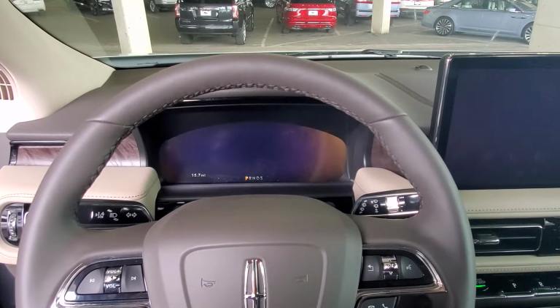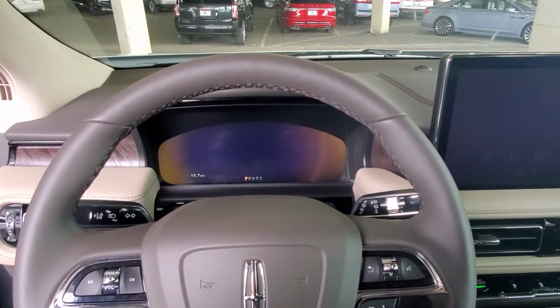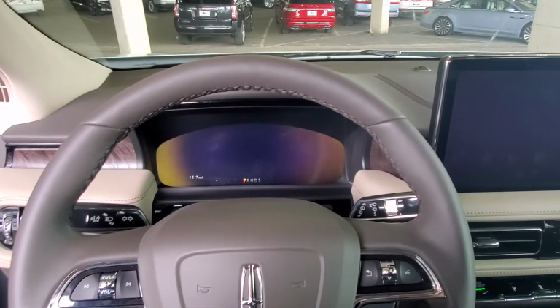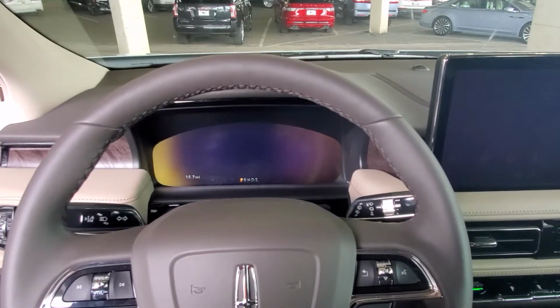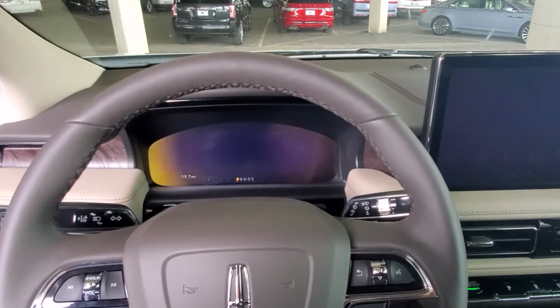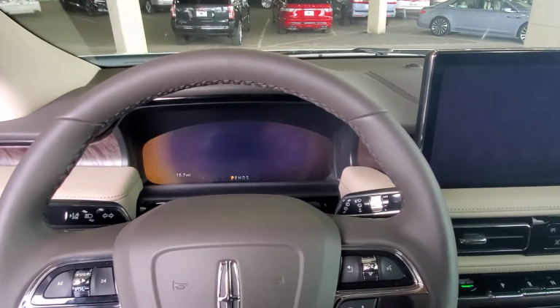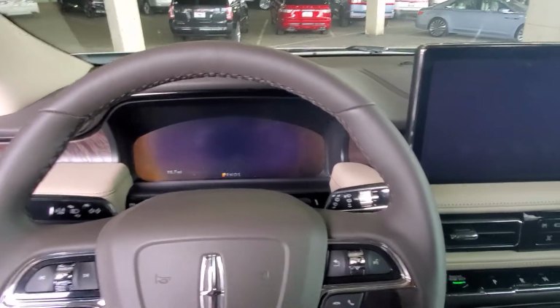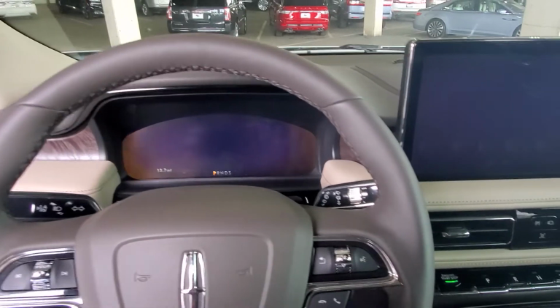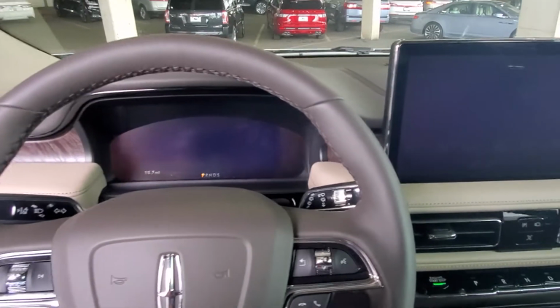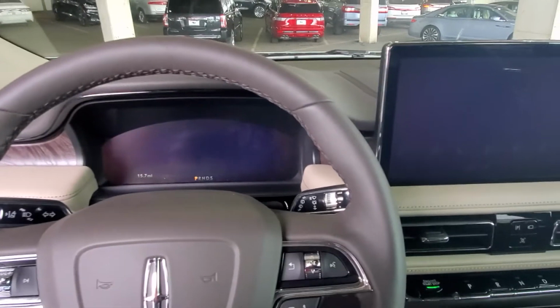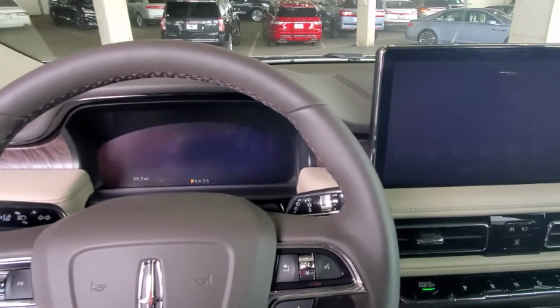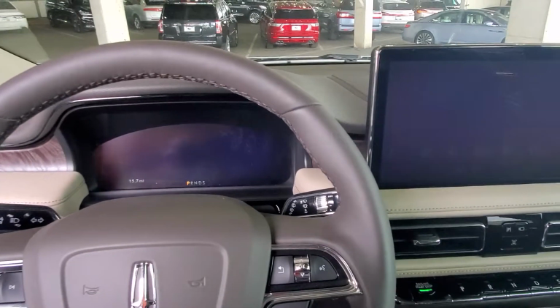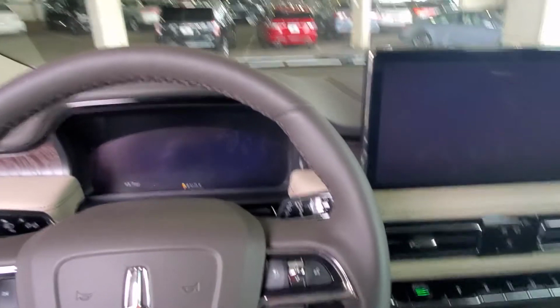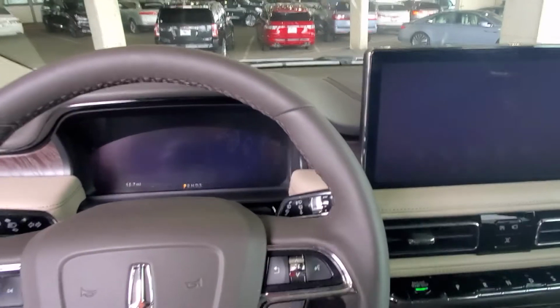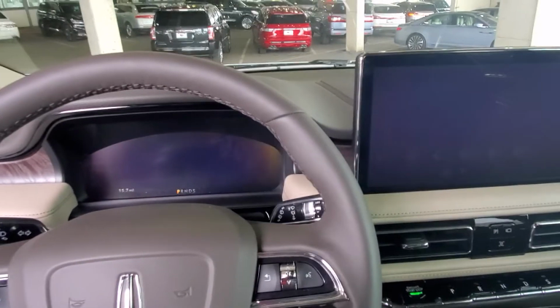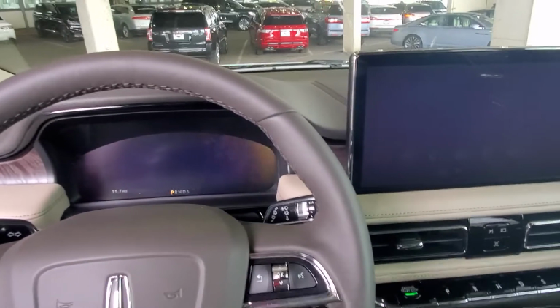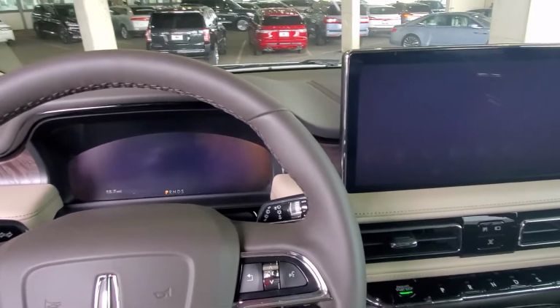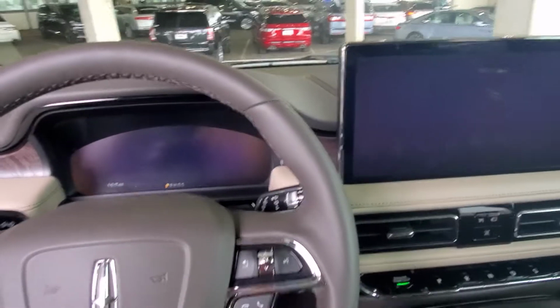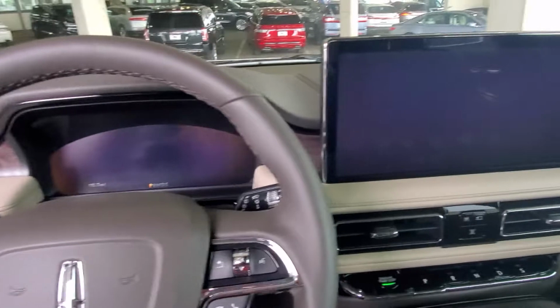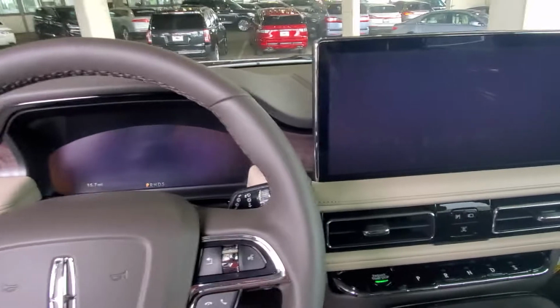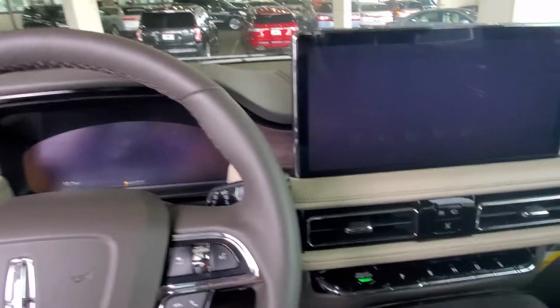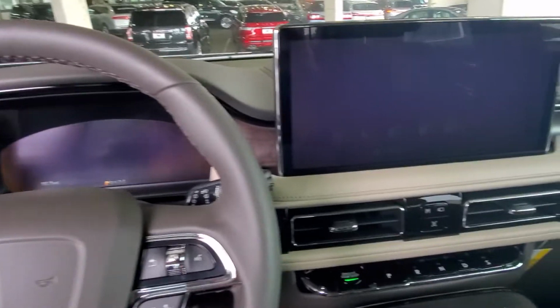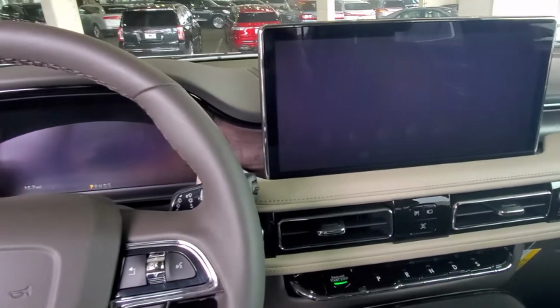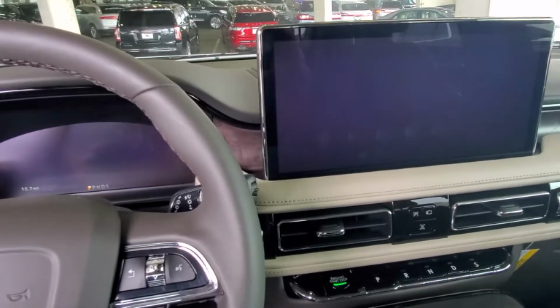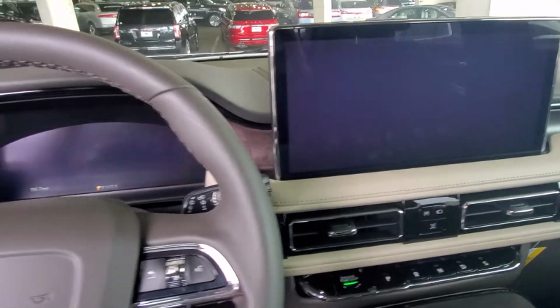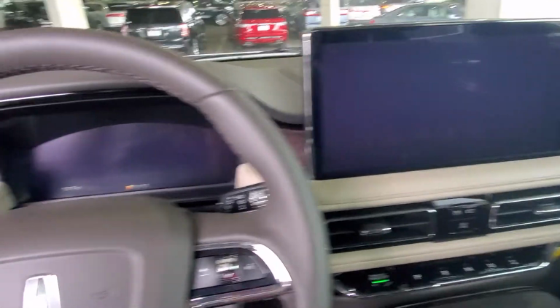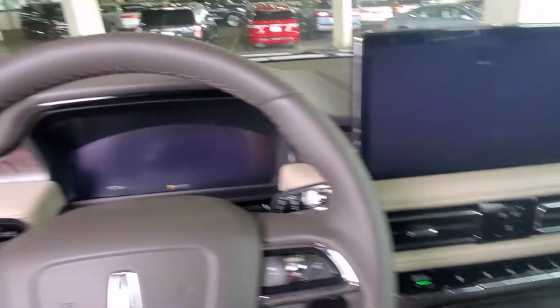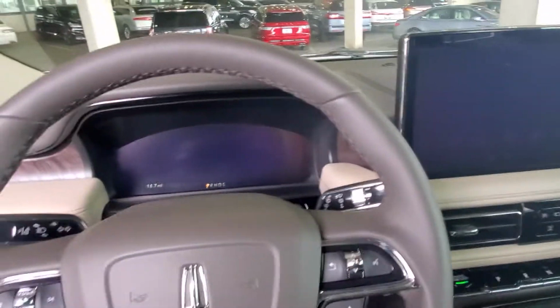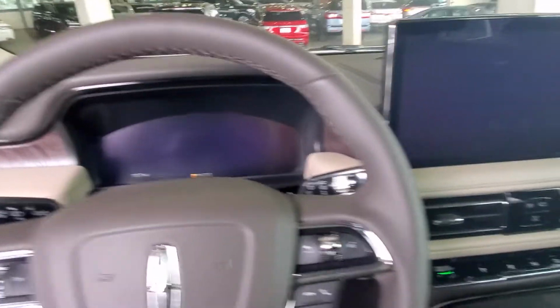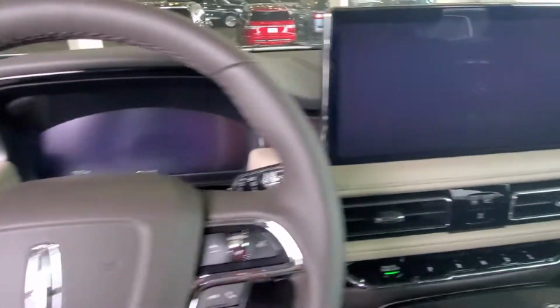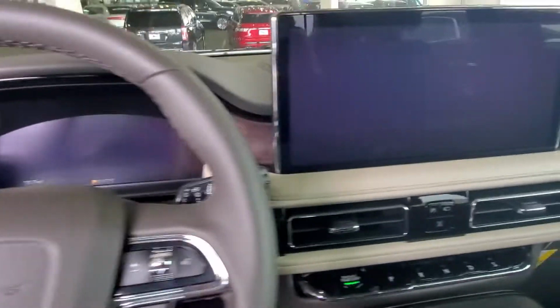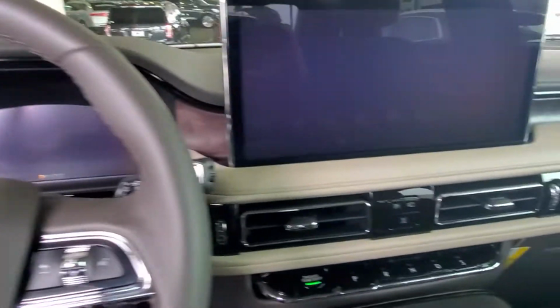Hey Mary, this is Casper from North Park Lincoln. This vehicle sold but I couldn't get the keys, but I did get in here.